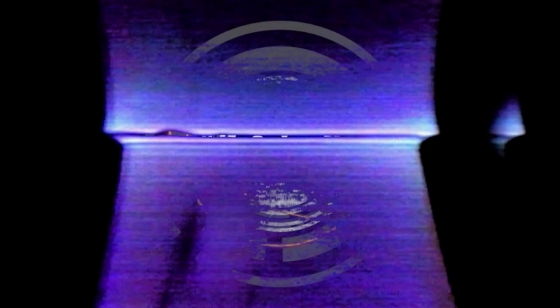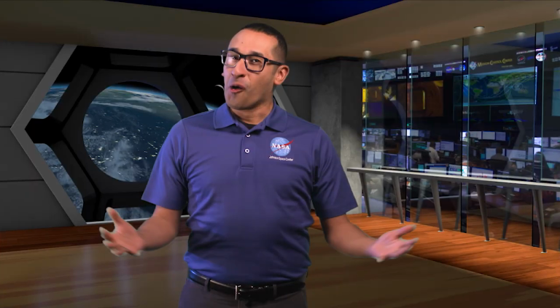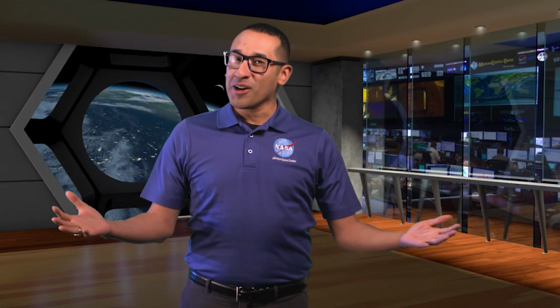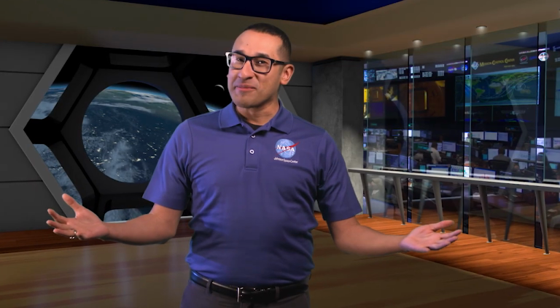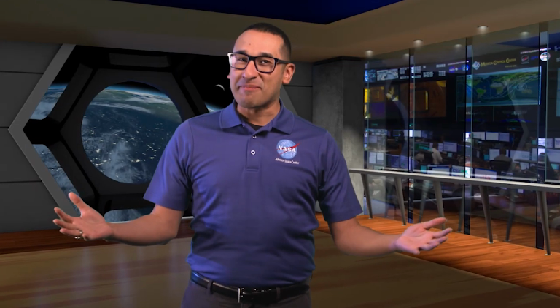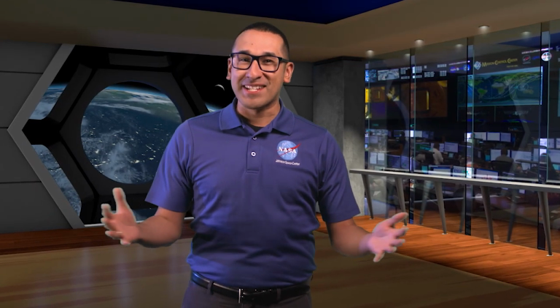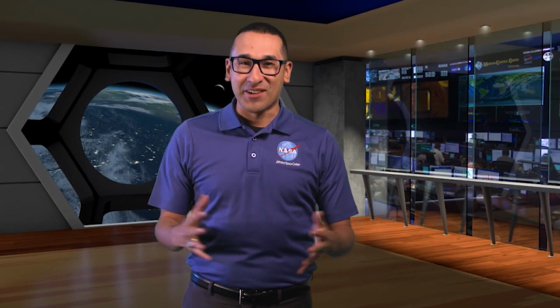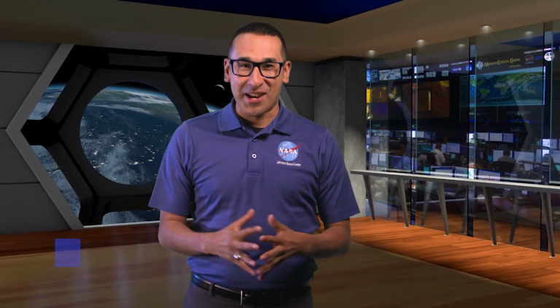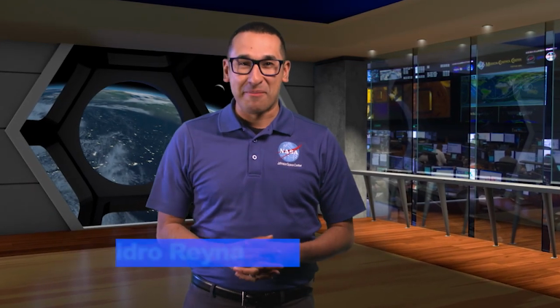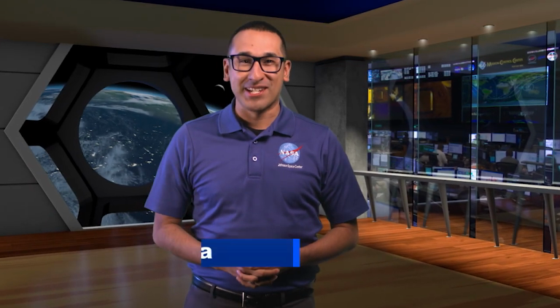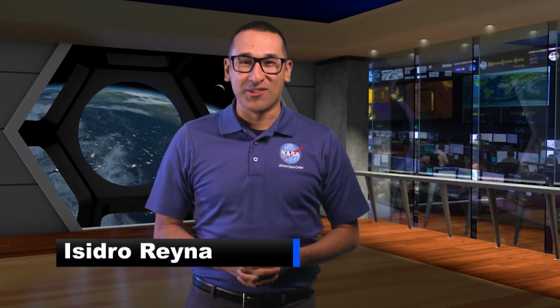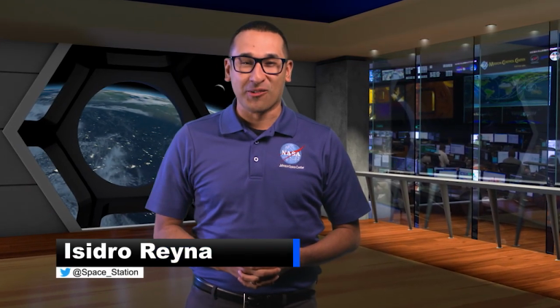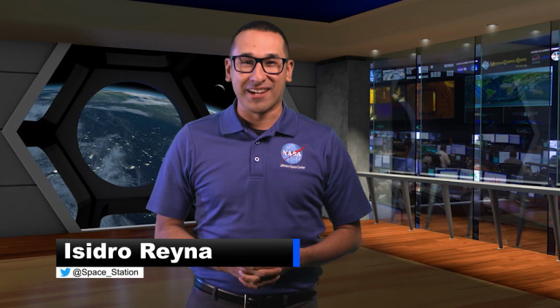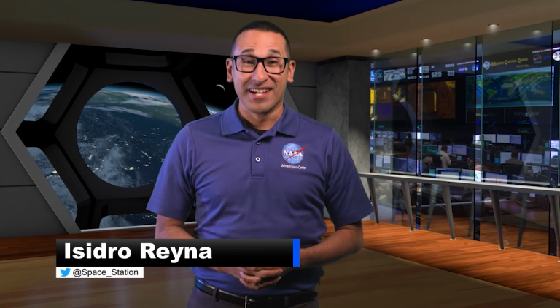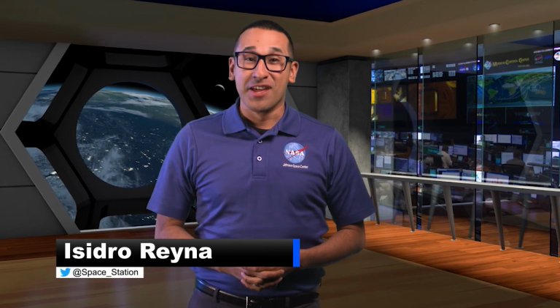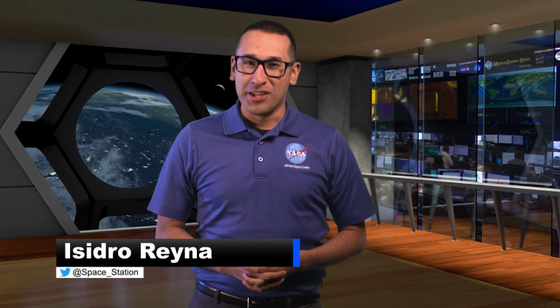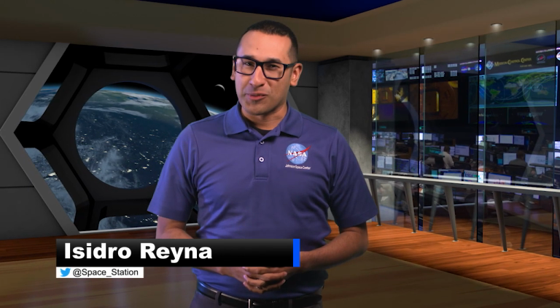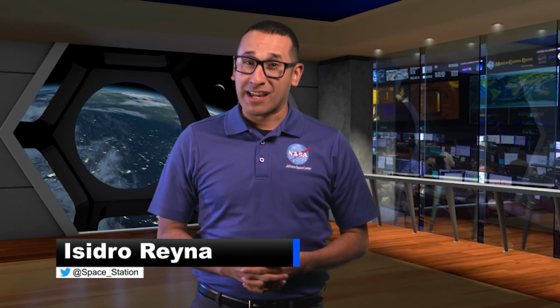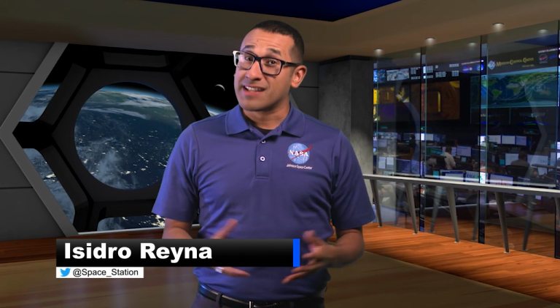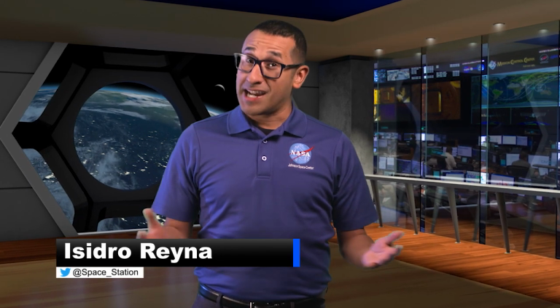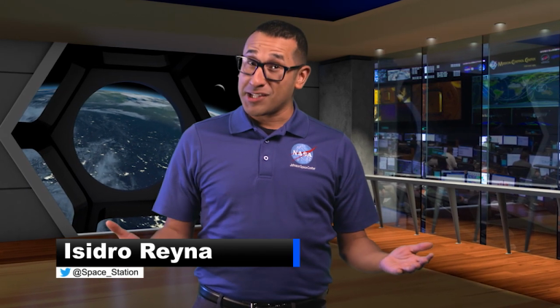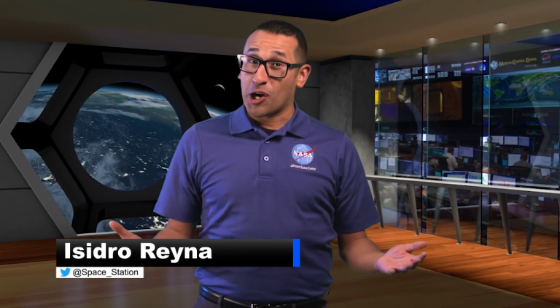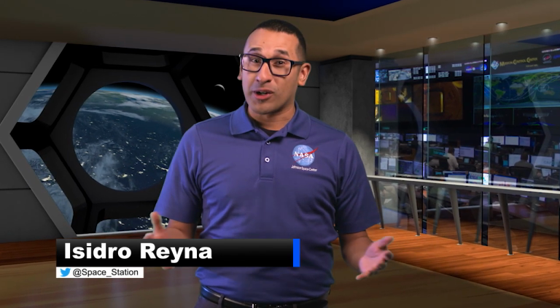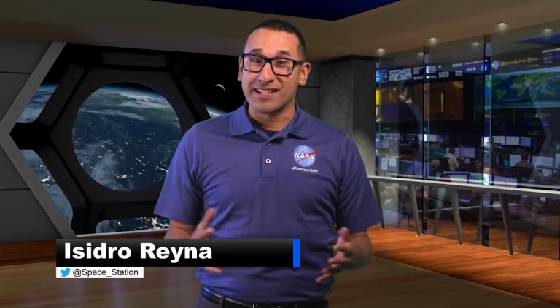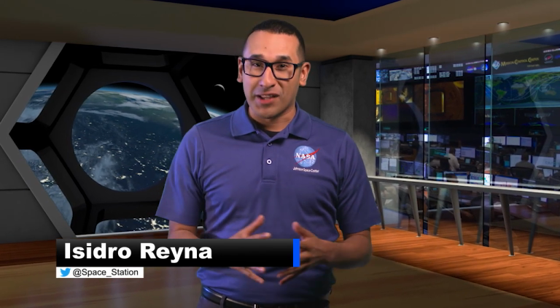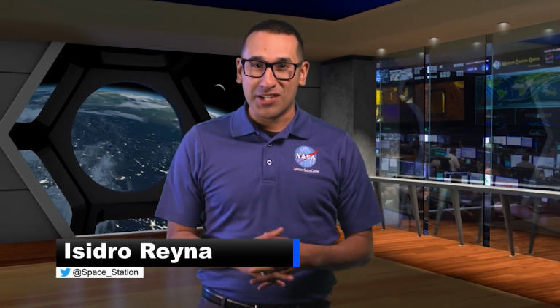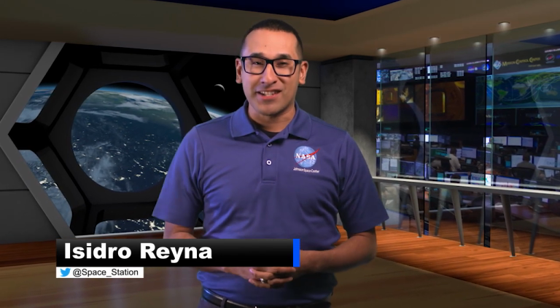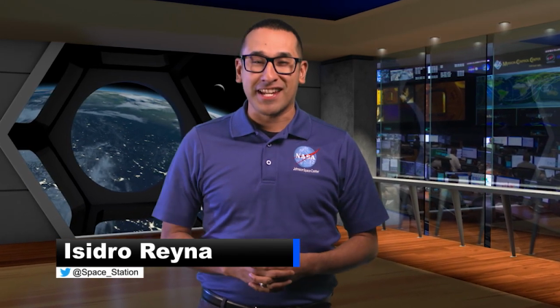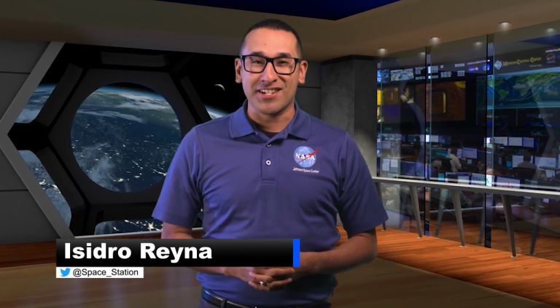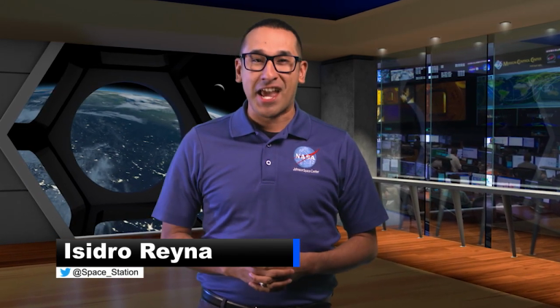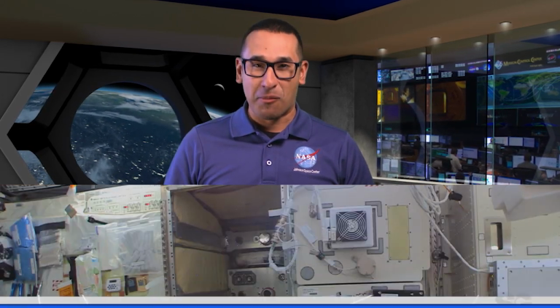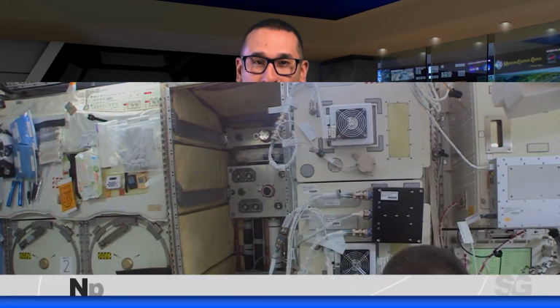Welcome to Space to Ground. I'm Isidro Reyna. This week: science hardware installation on station and more.